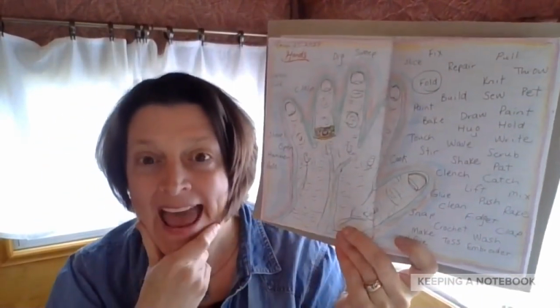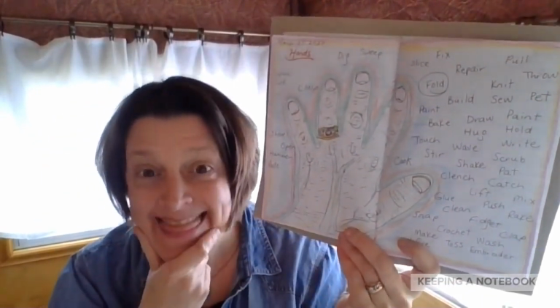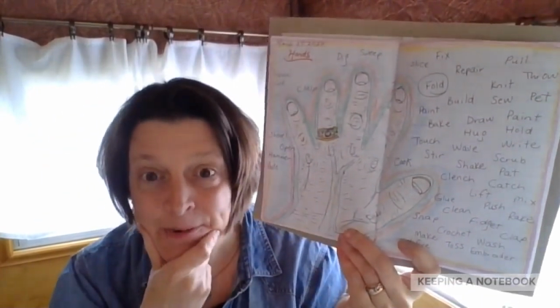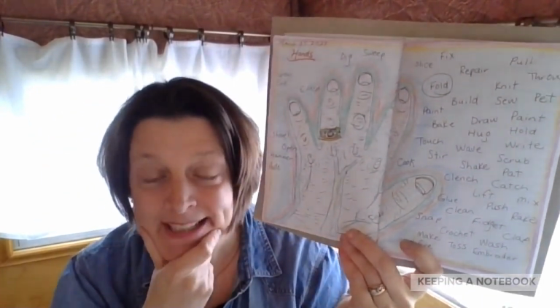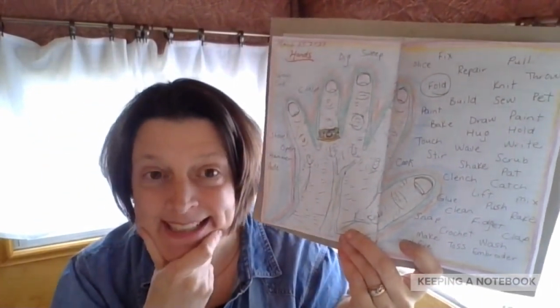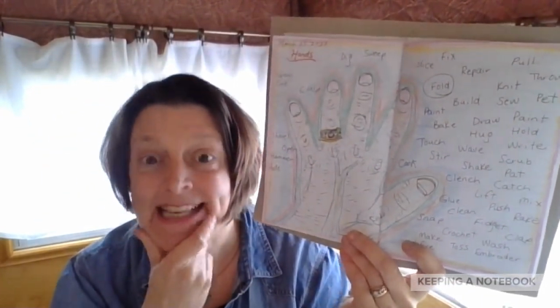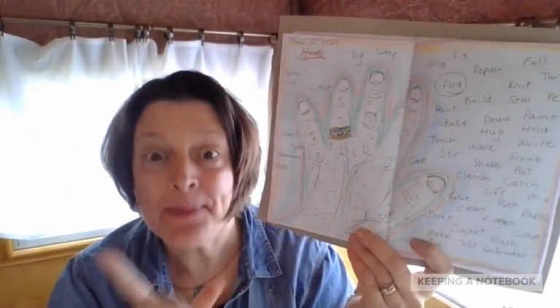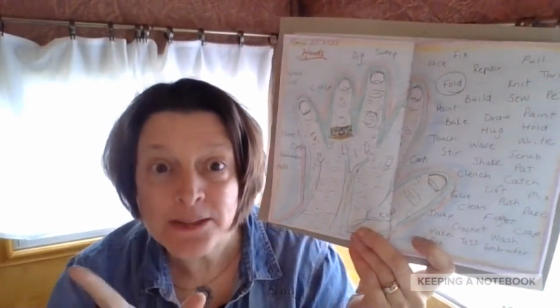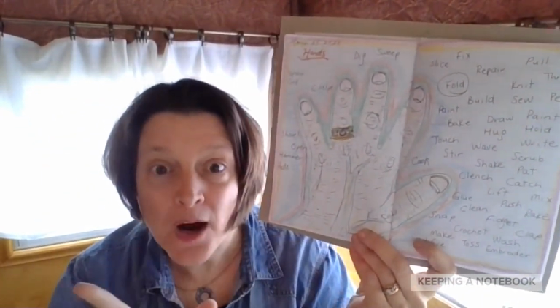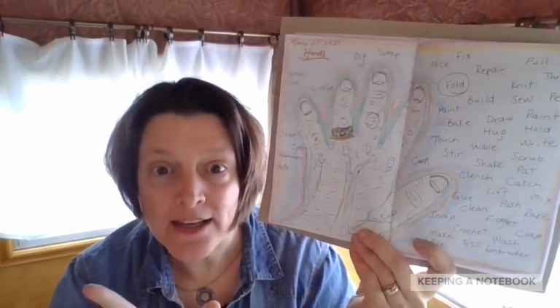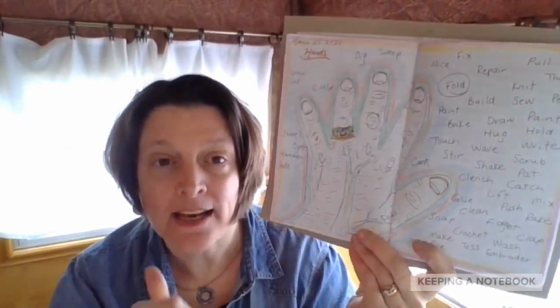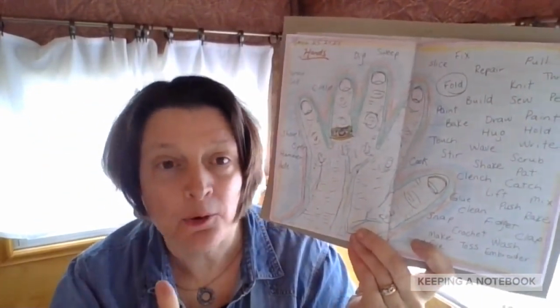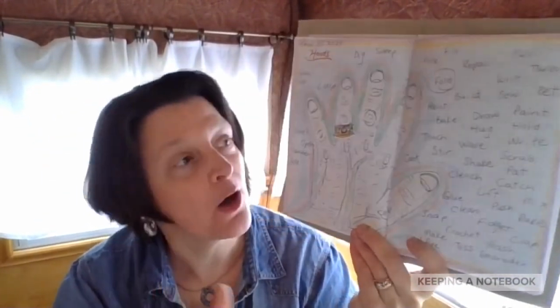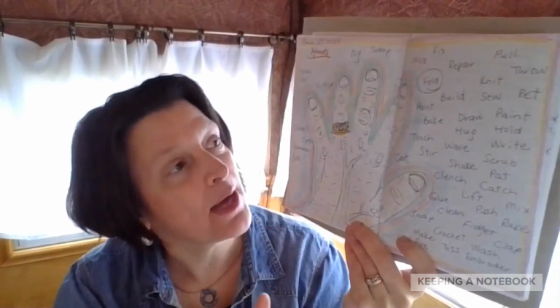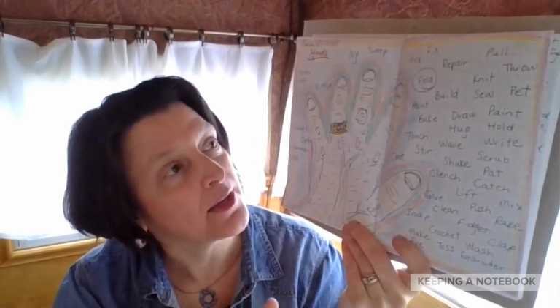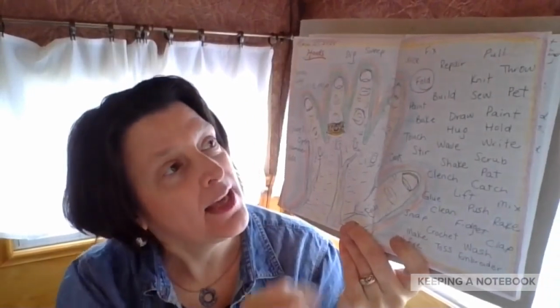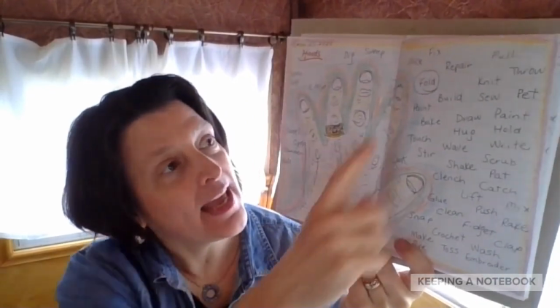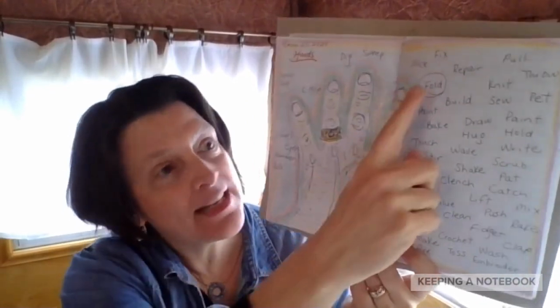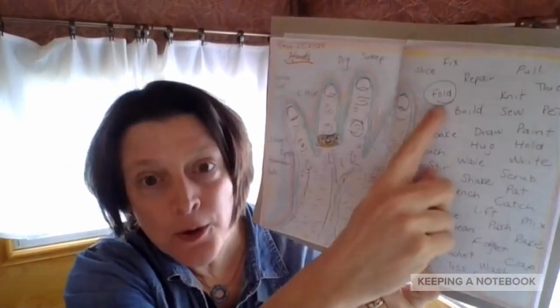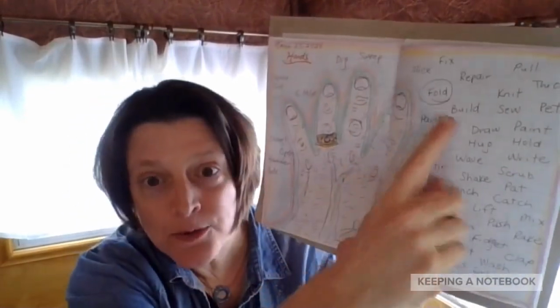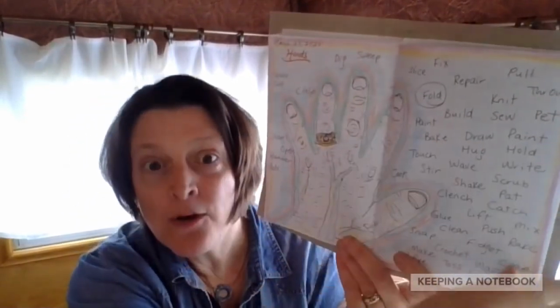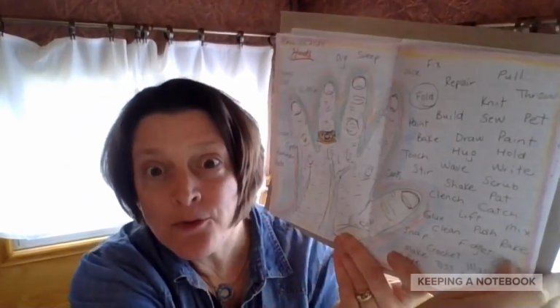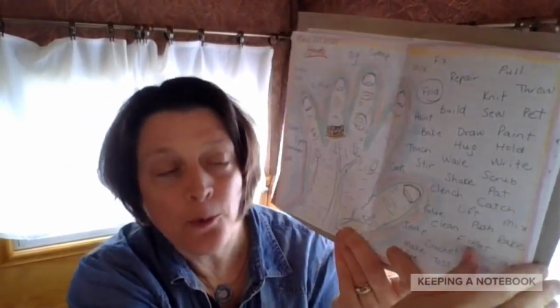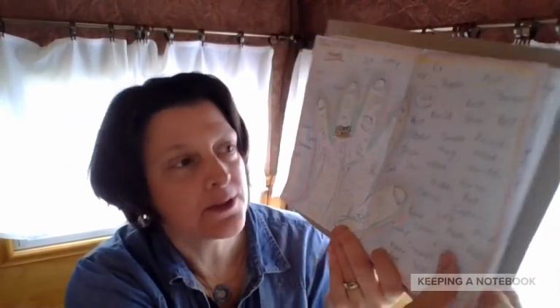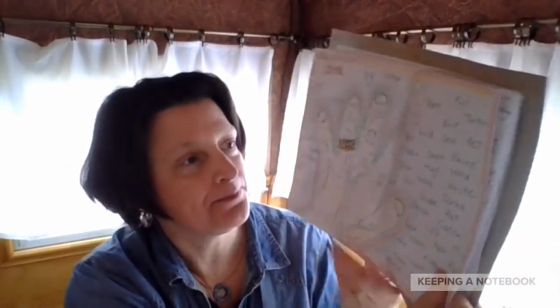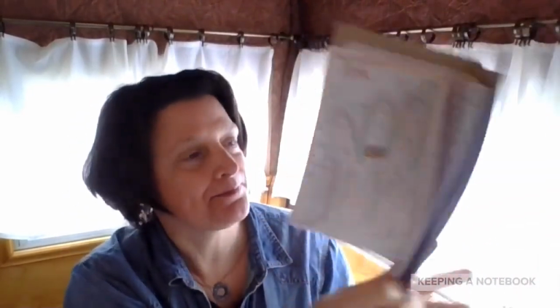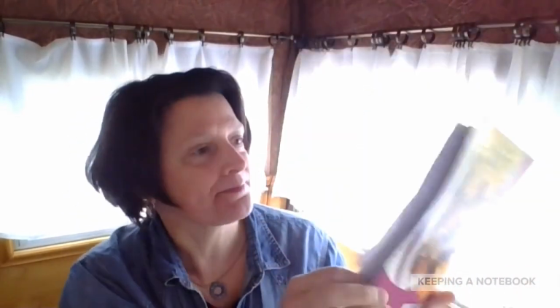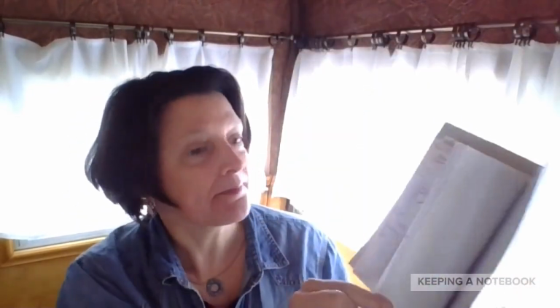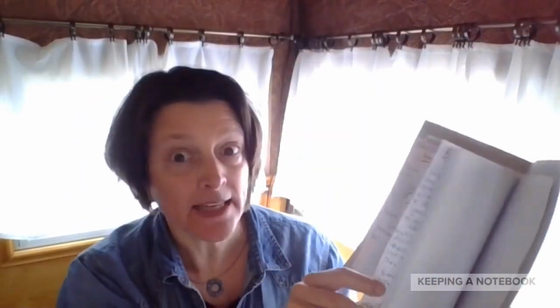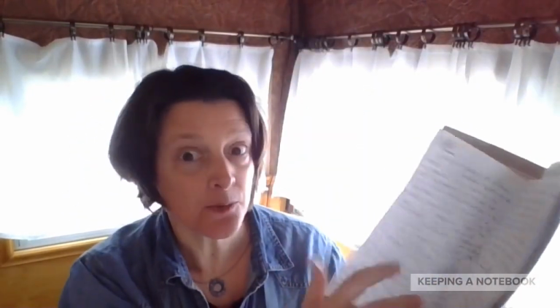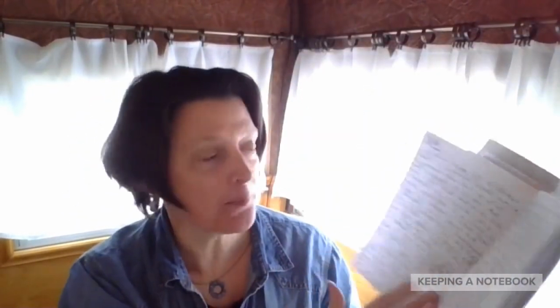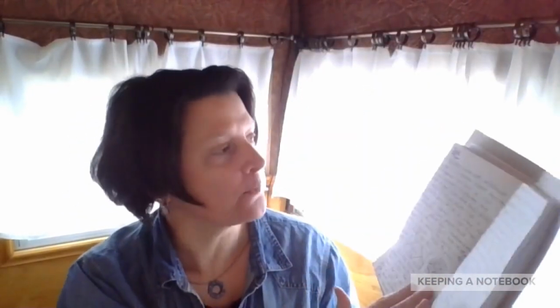And then what I did is I picked one and I wrote long about it. And I chose fold. Here's what I wrote.